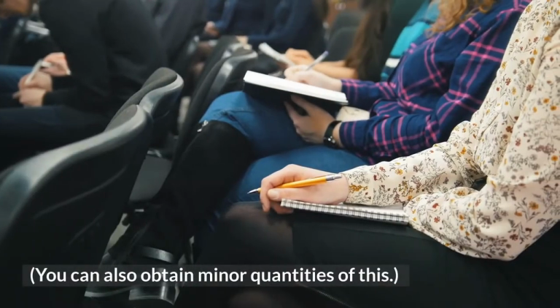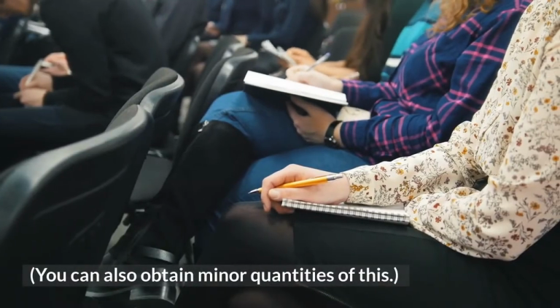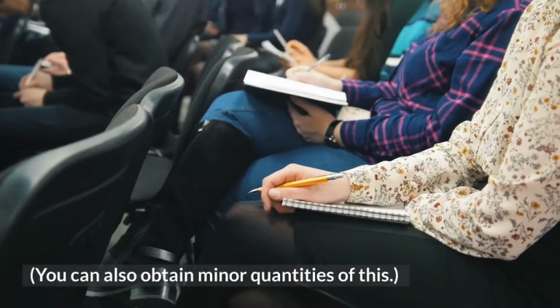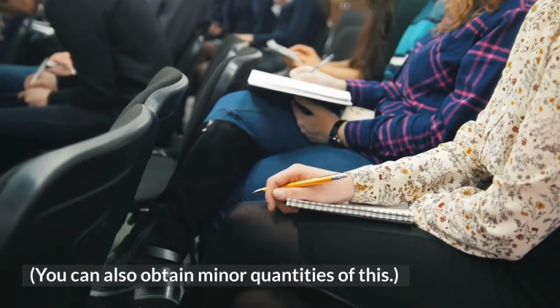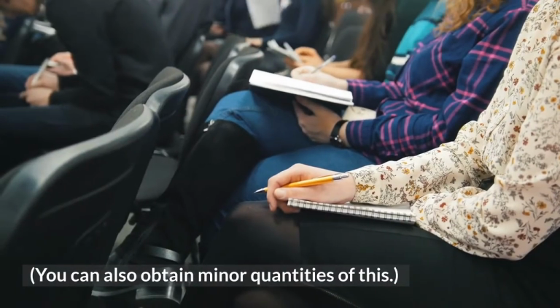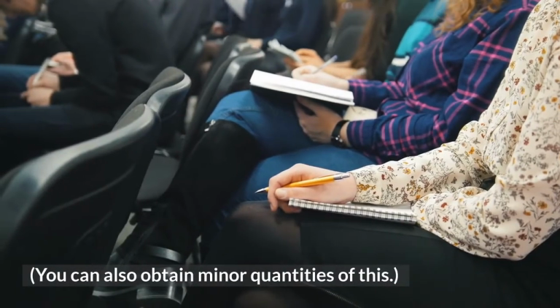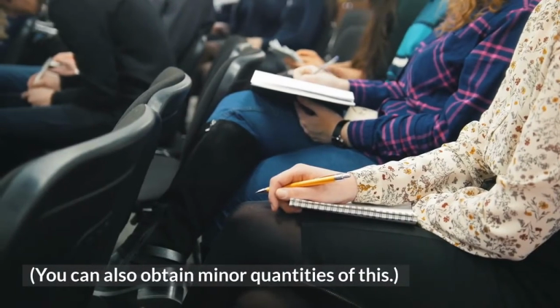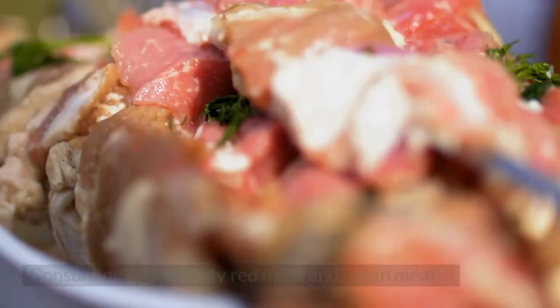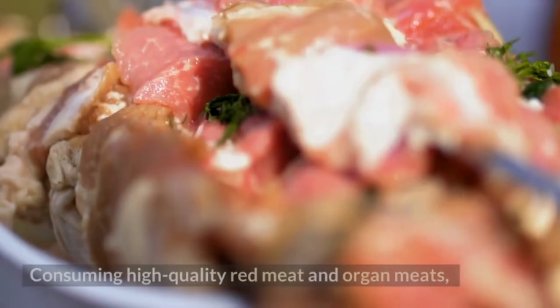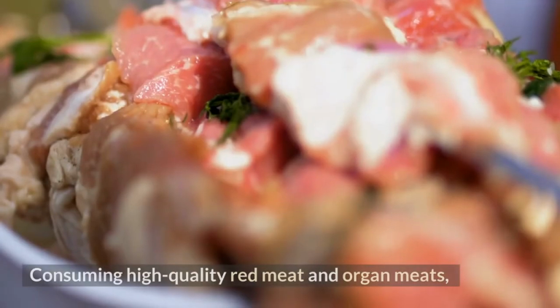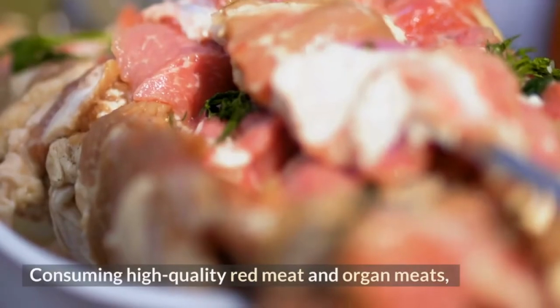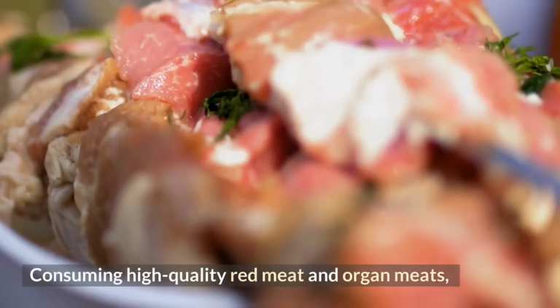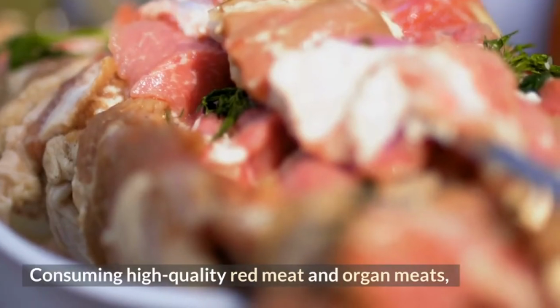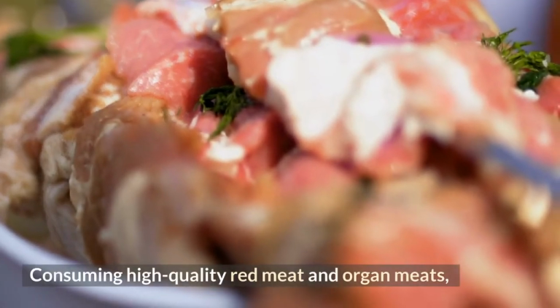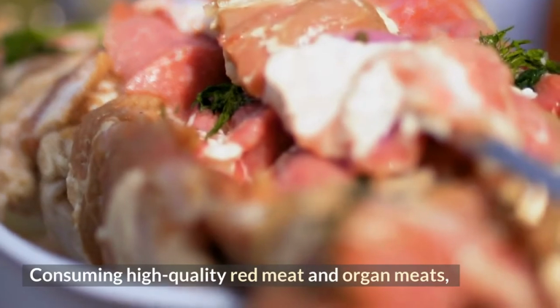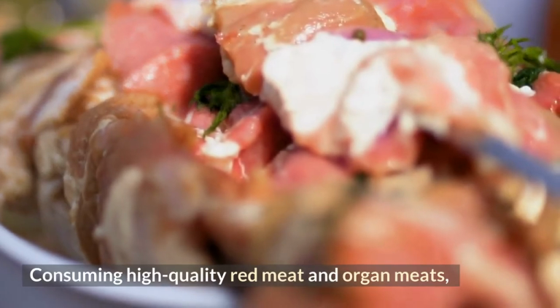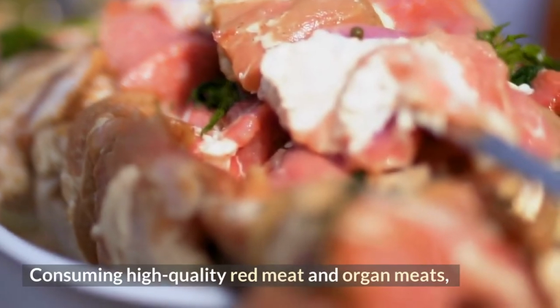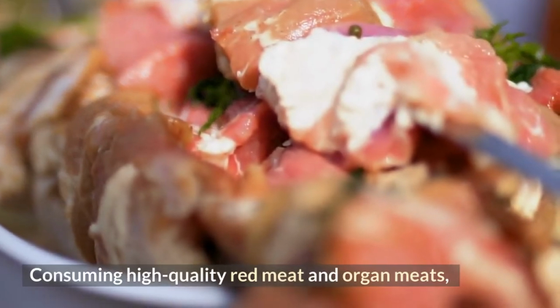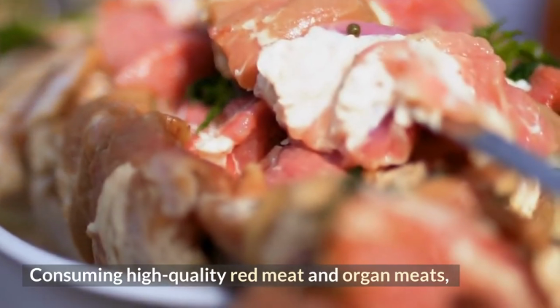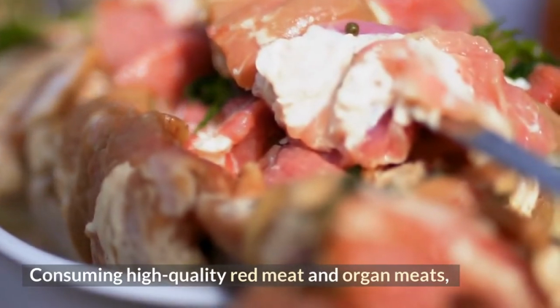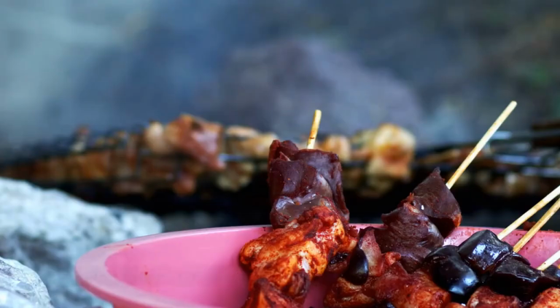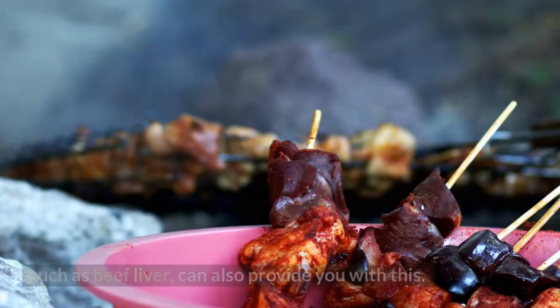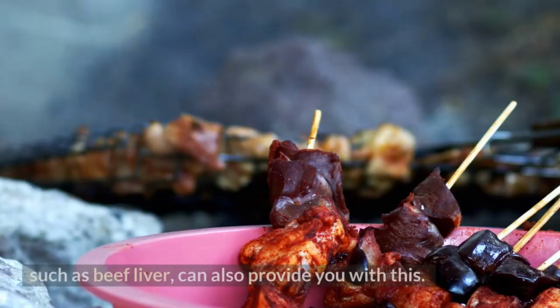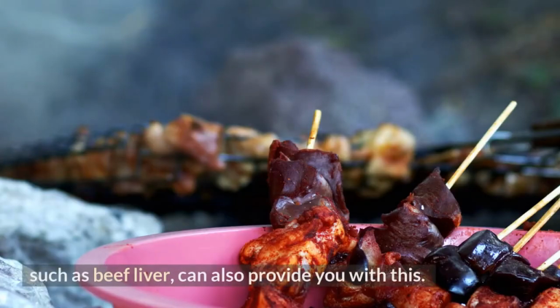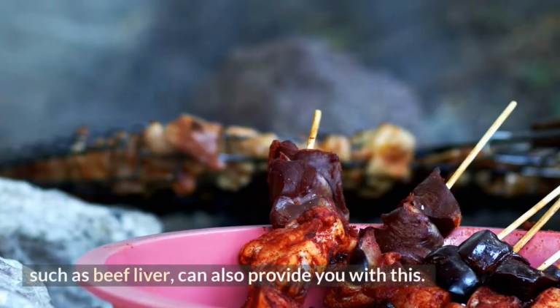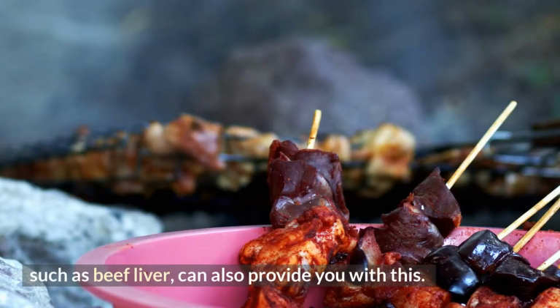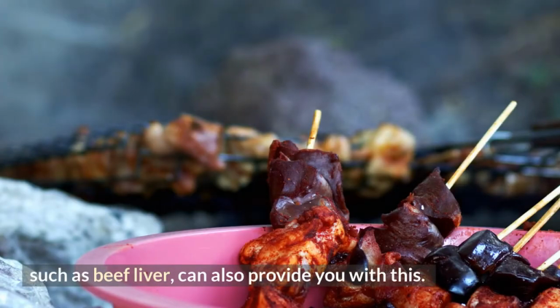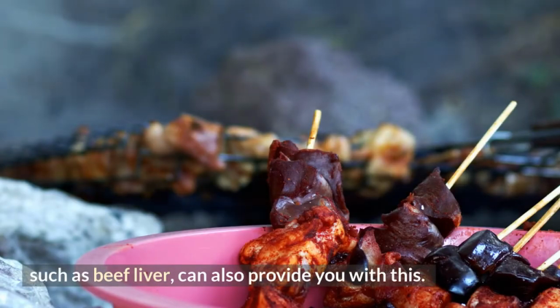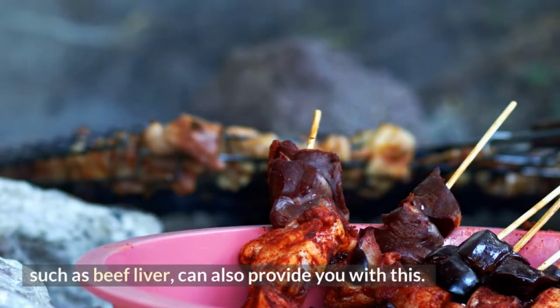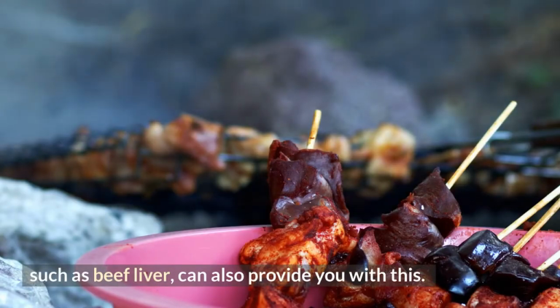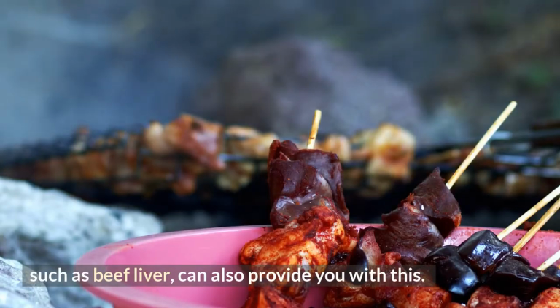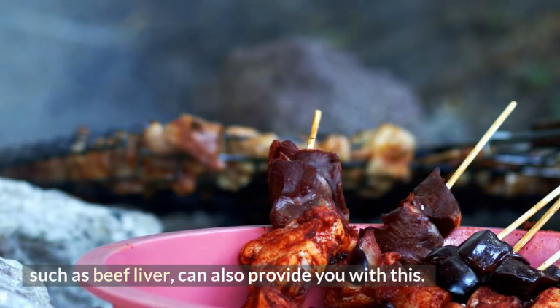Consuming high-quality red meat and organ meats such as beef liver can also provide you with alpha lipoic acid, as can beef reared on grassland.